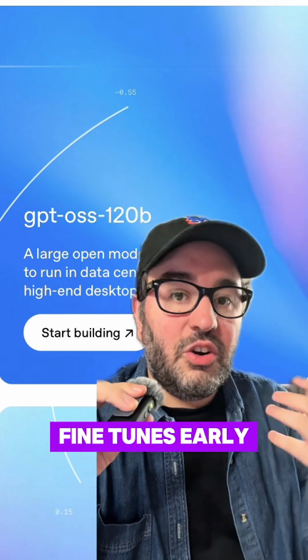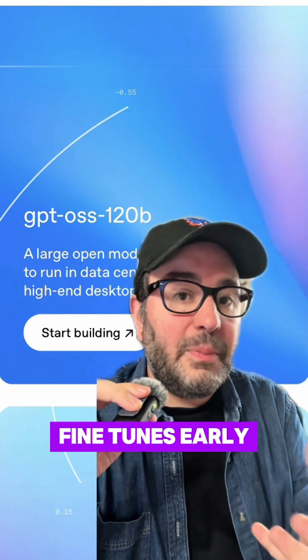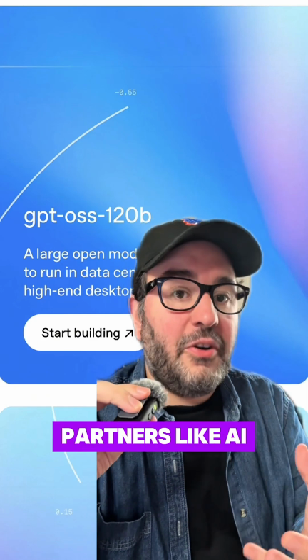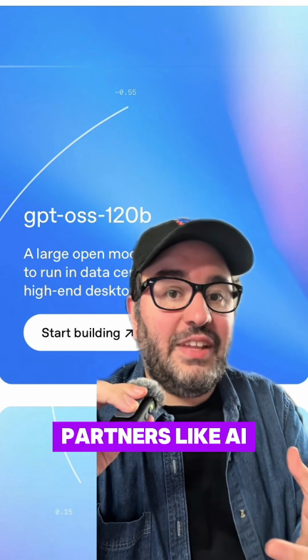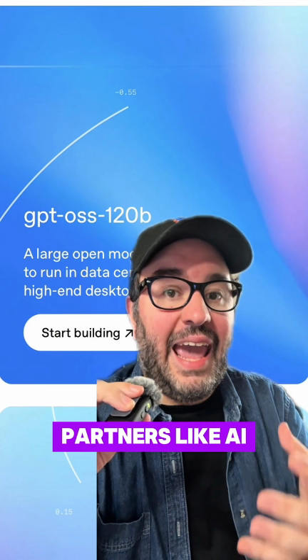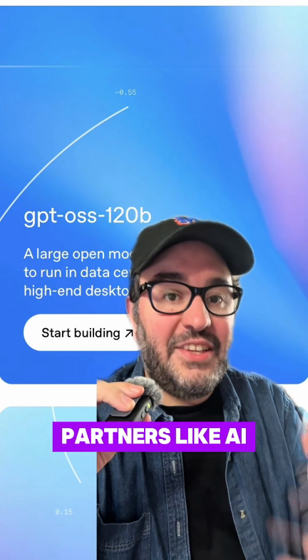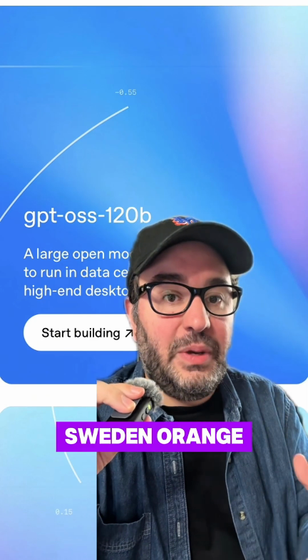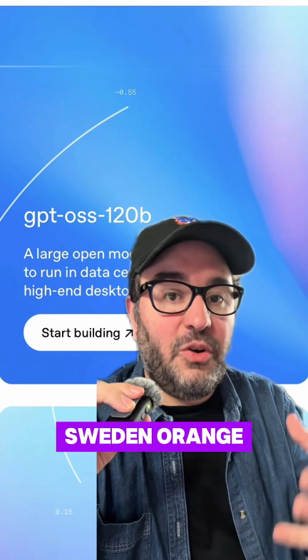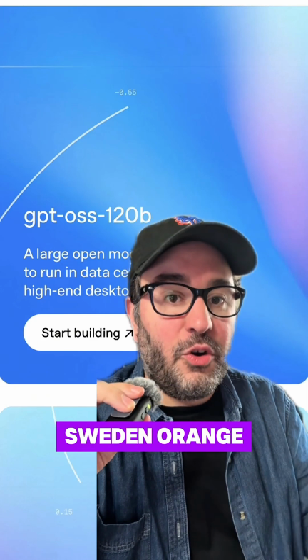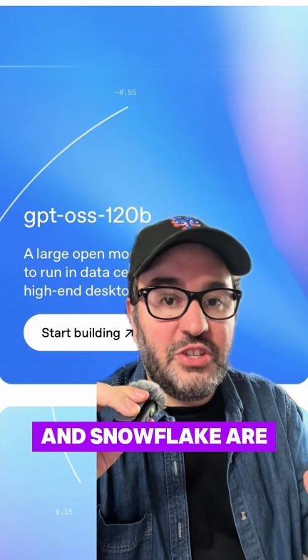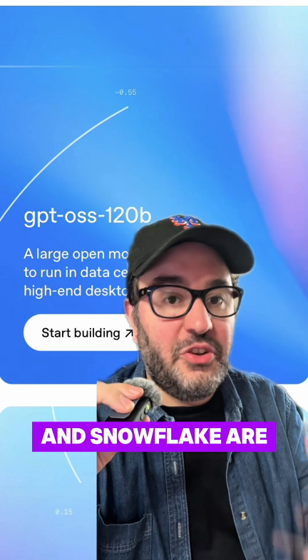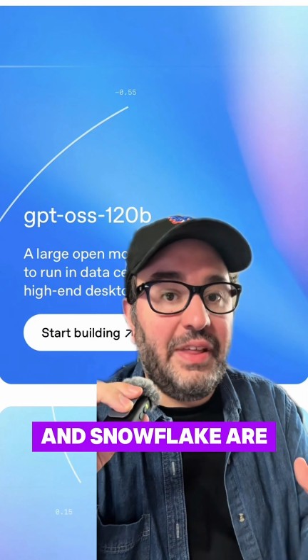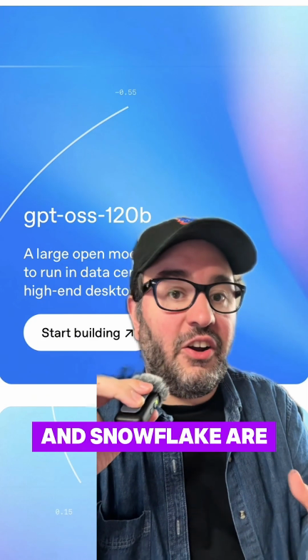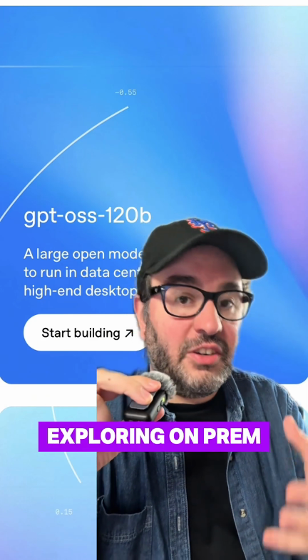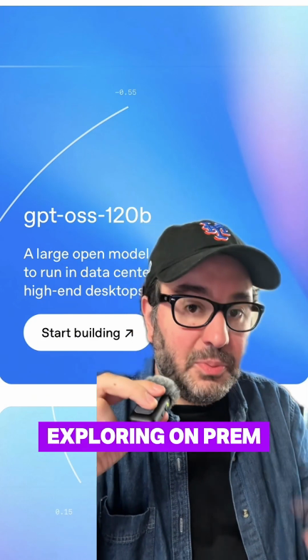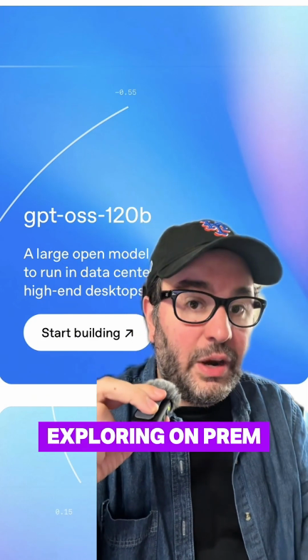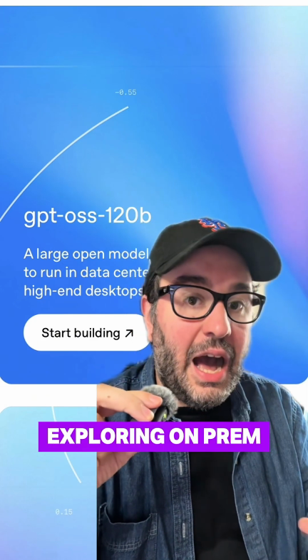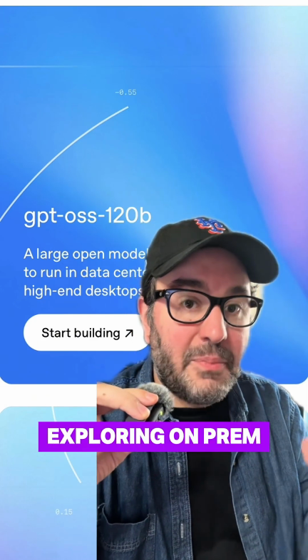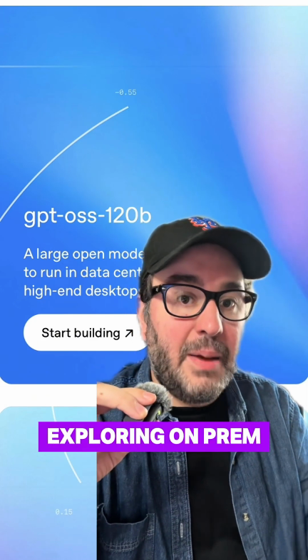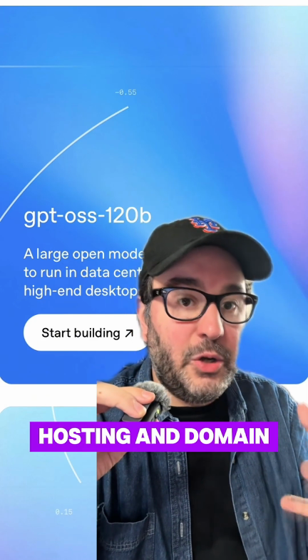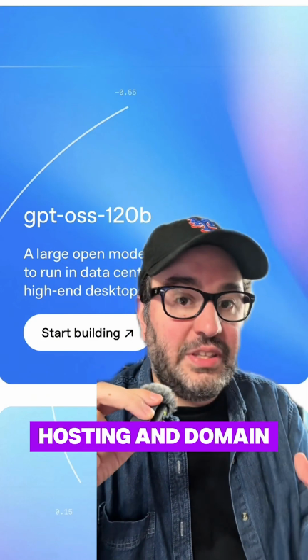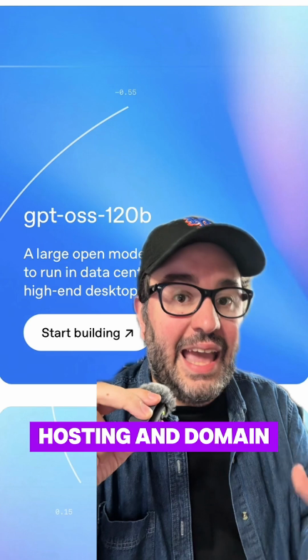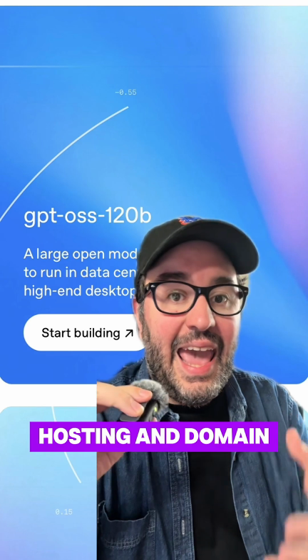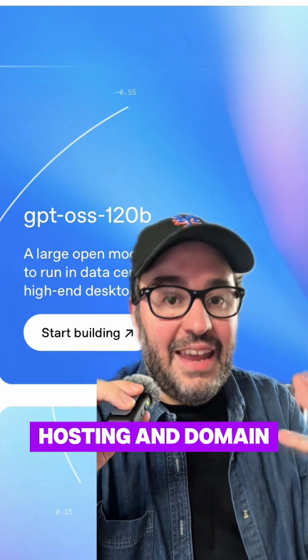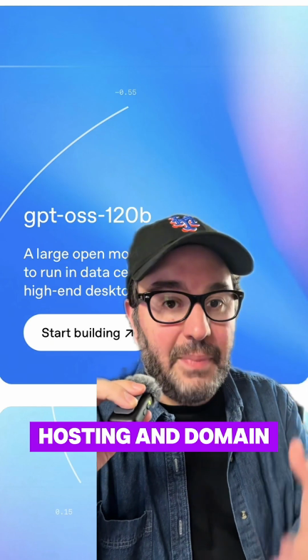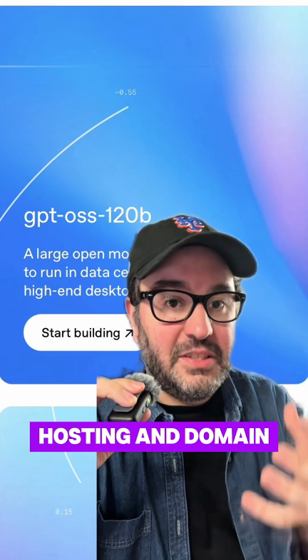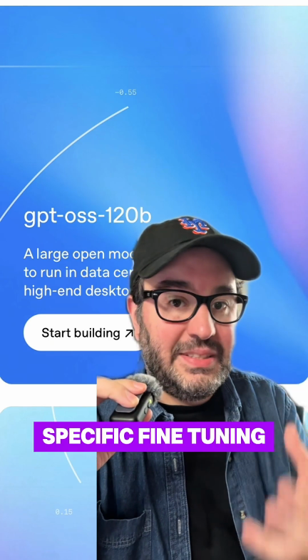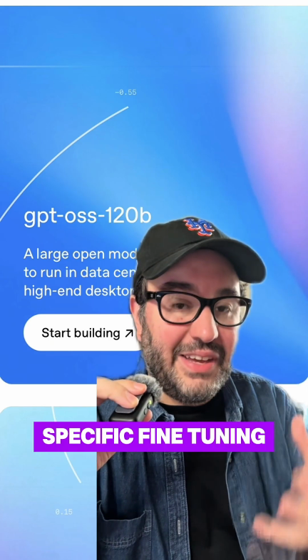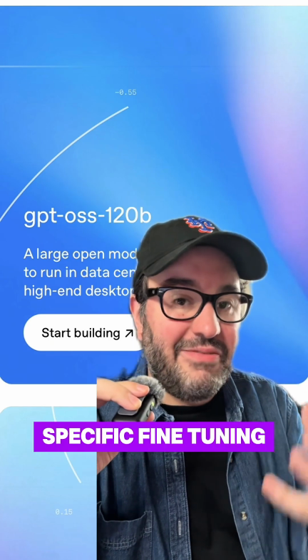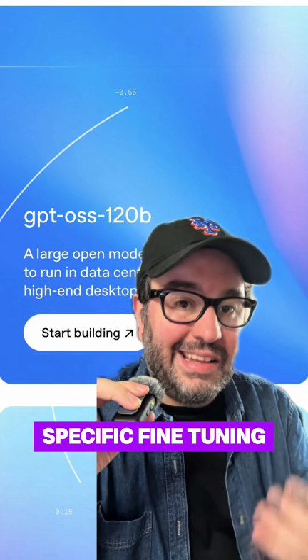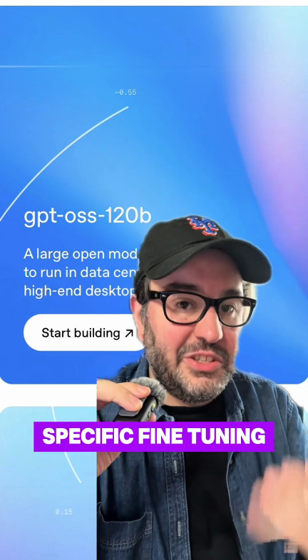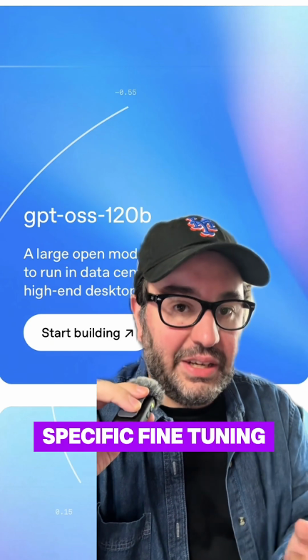Early partners like AI Sweden, Orange, and Snowflake are exploring on-prem hosting and domain-specific fine-tuning.